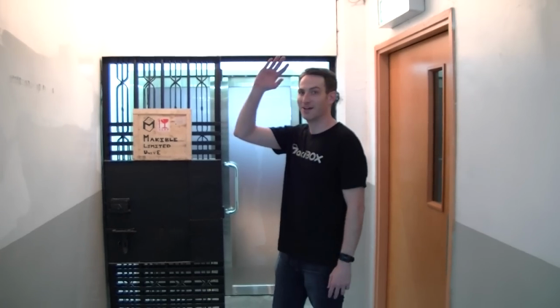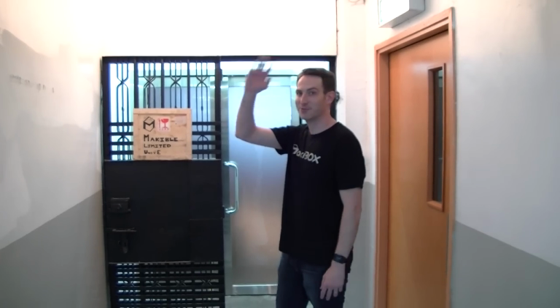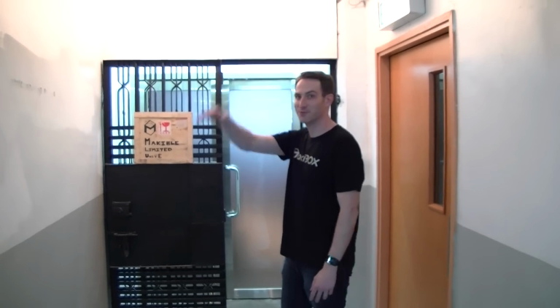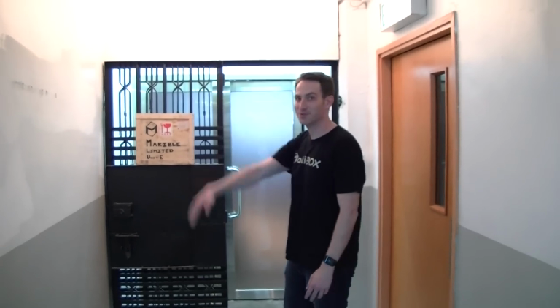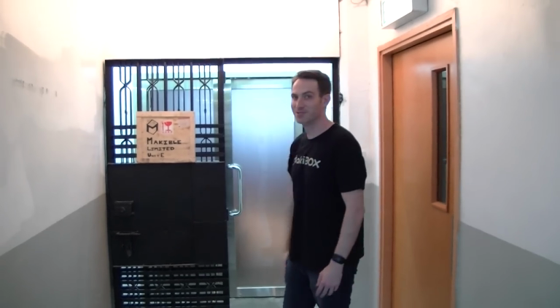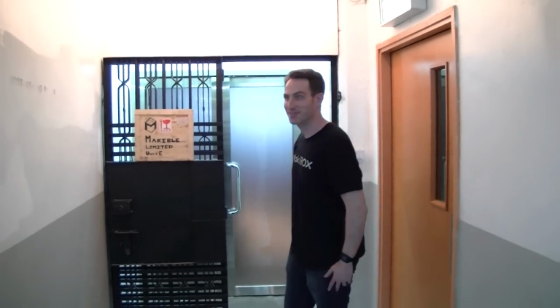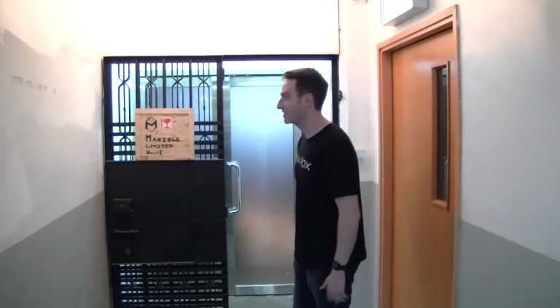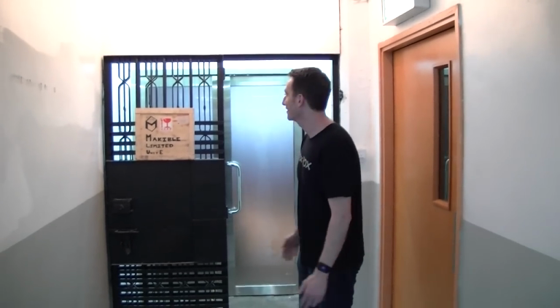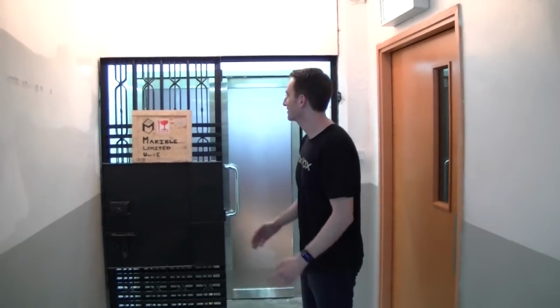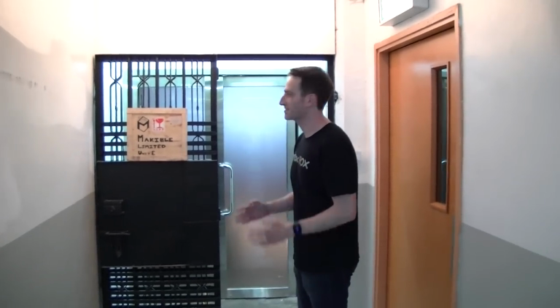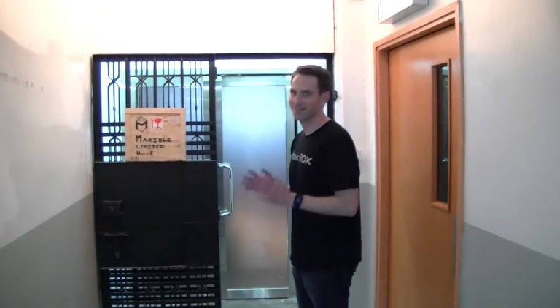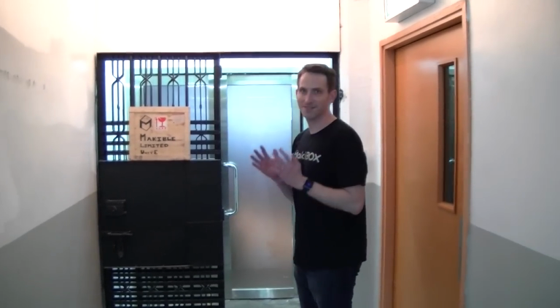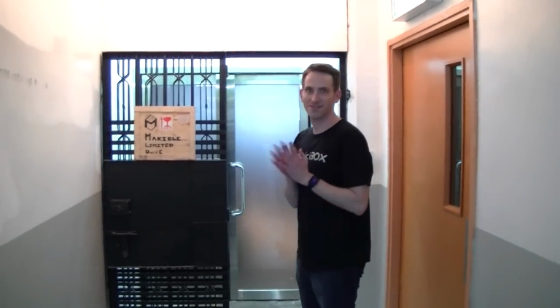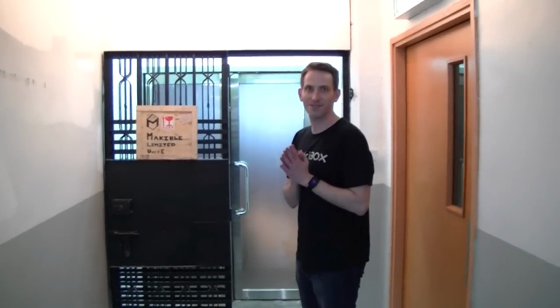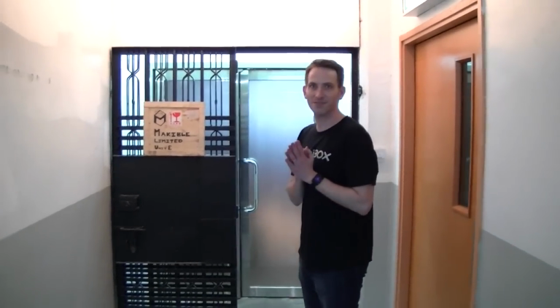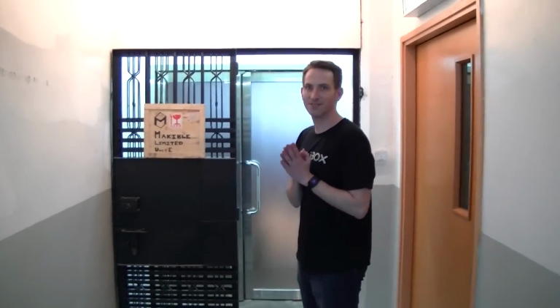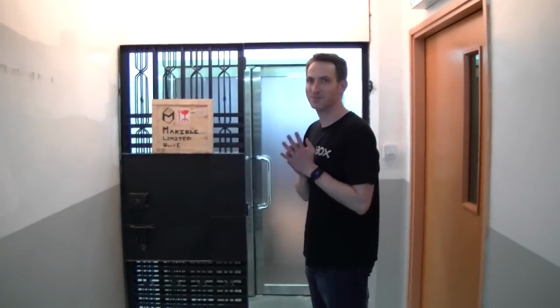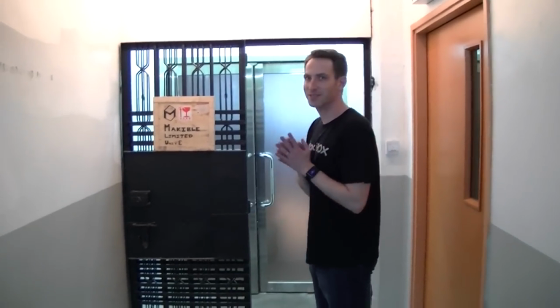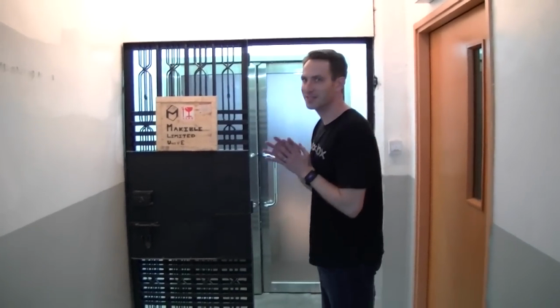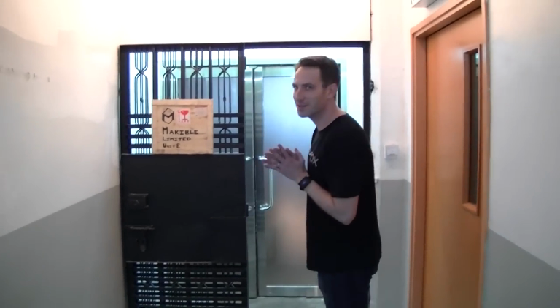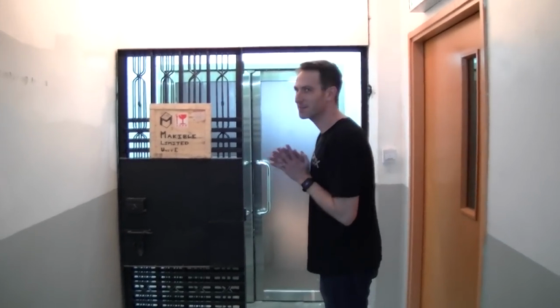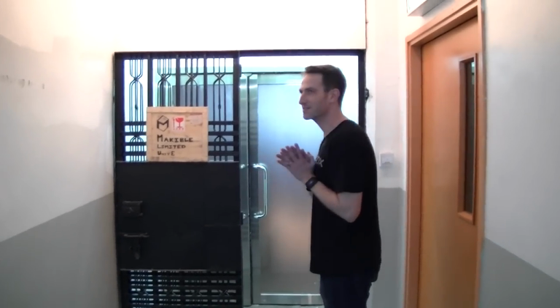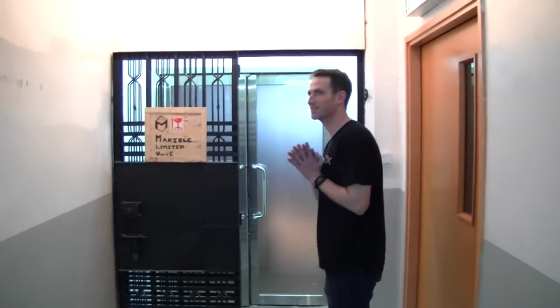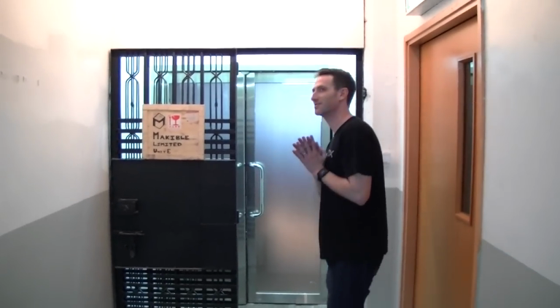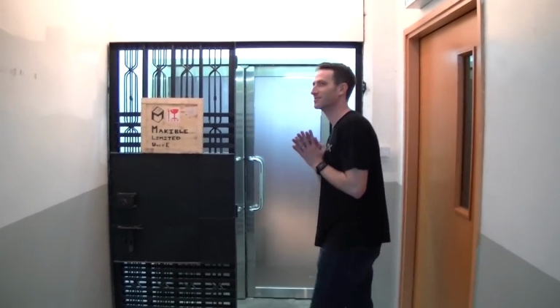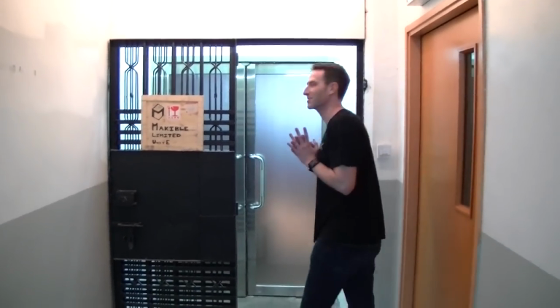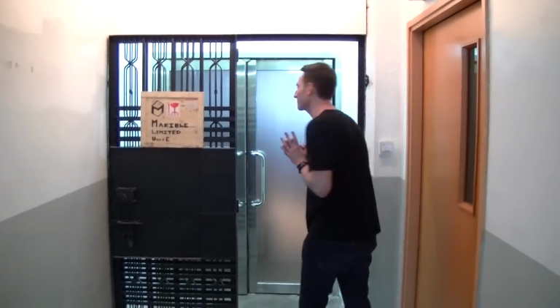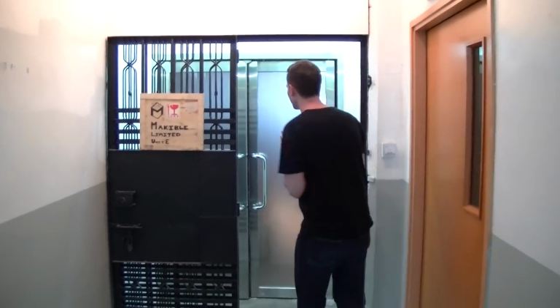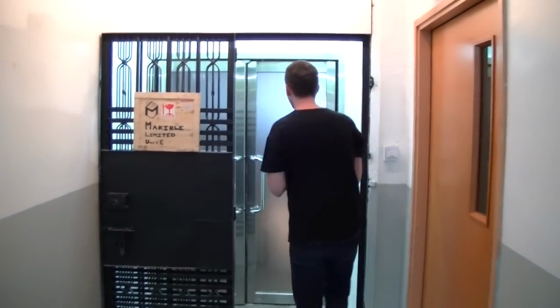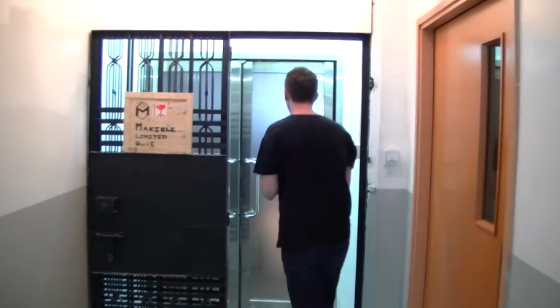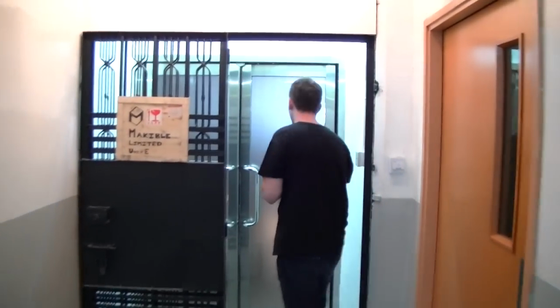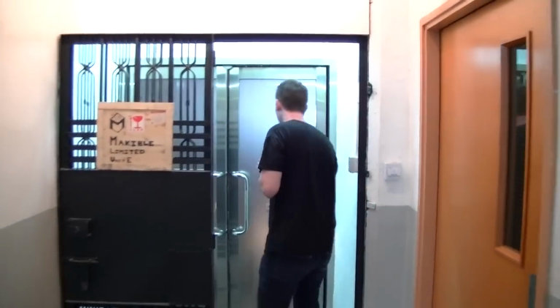Howdy folks. It's another day at the Miki Lab, so let's come in and see what's going on.